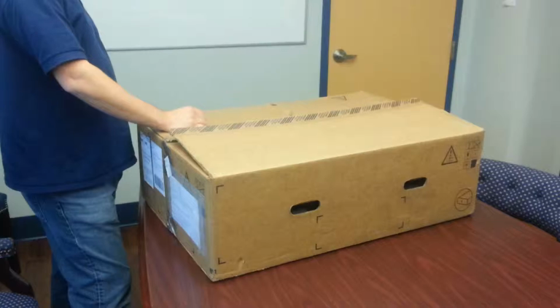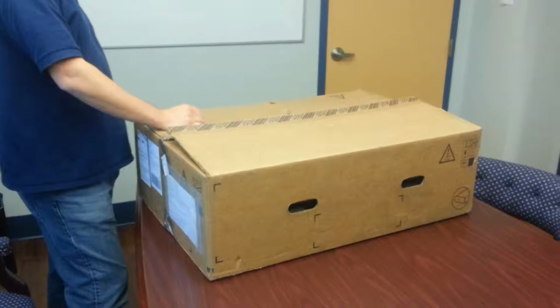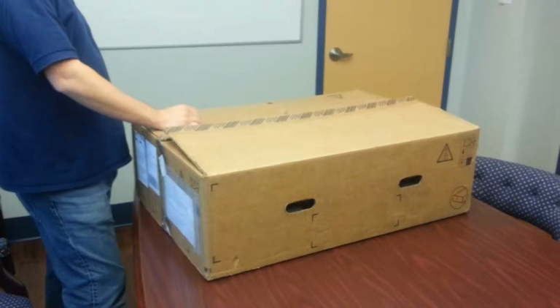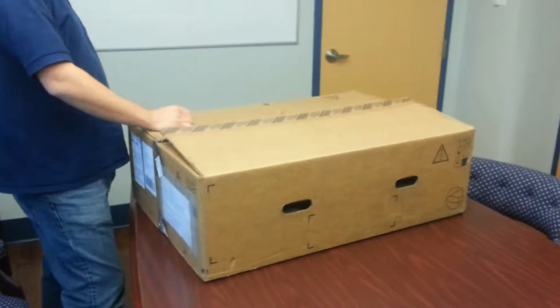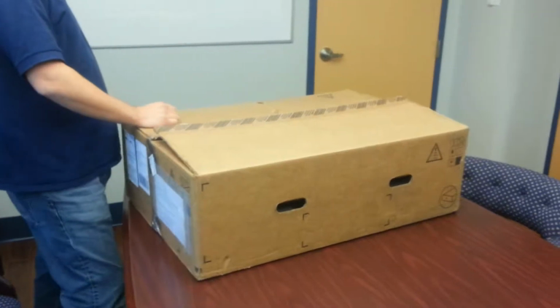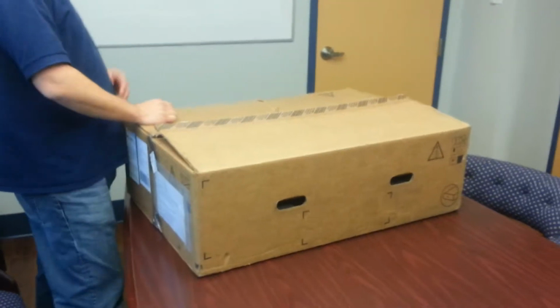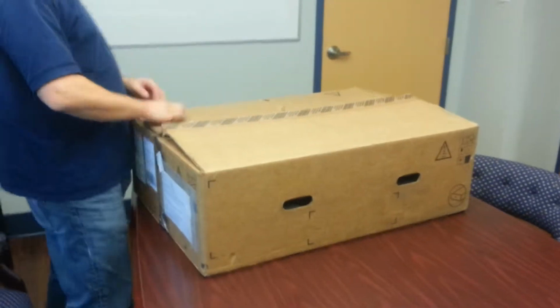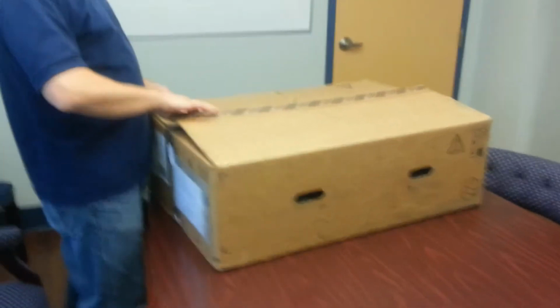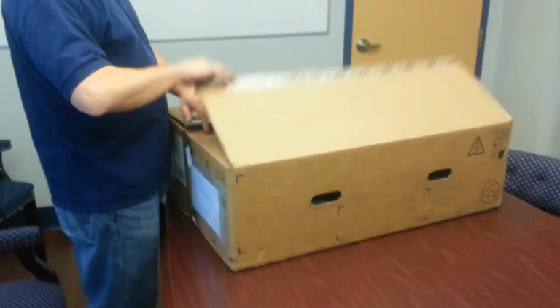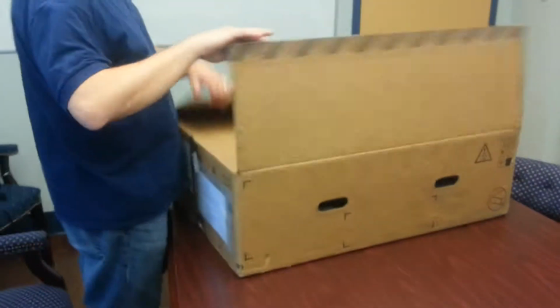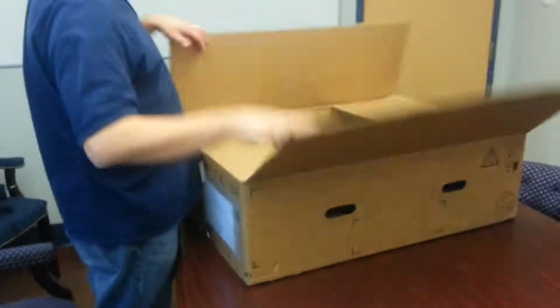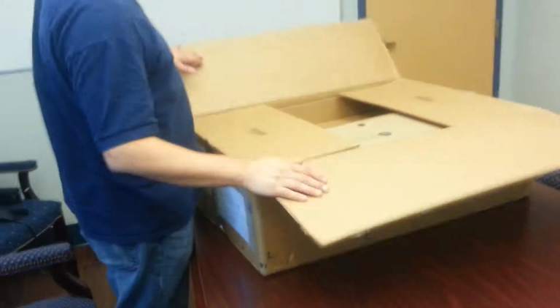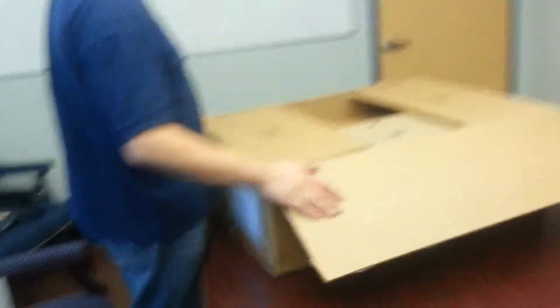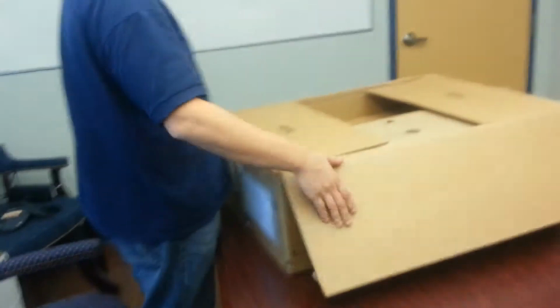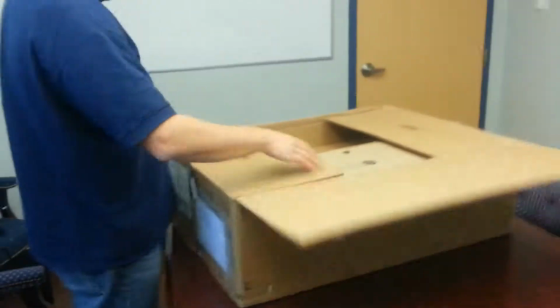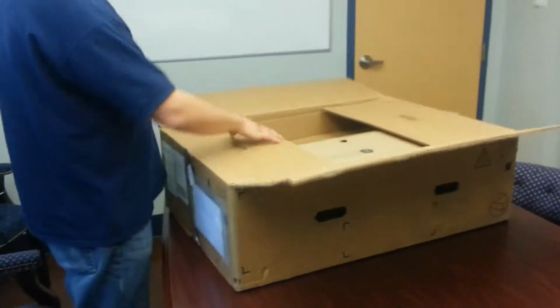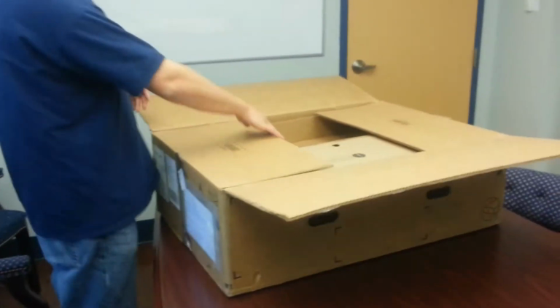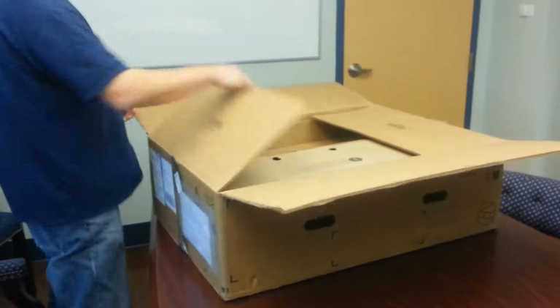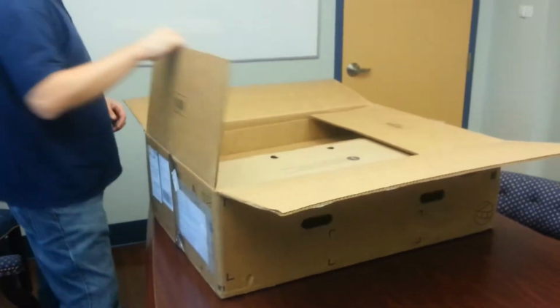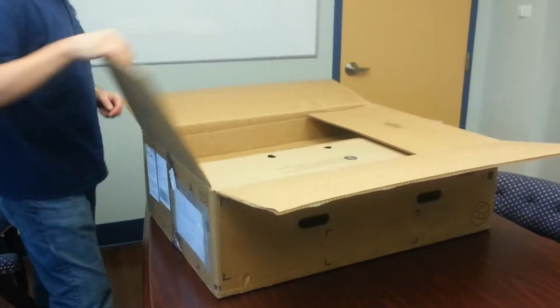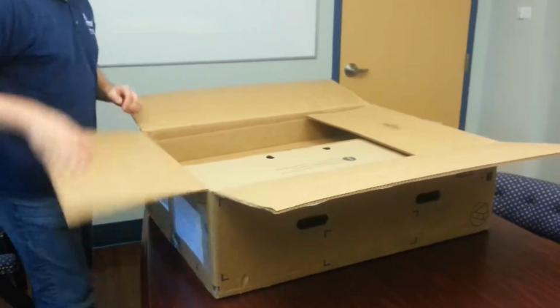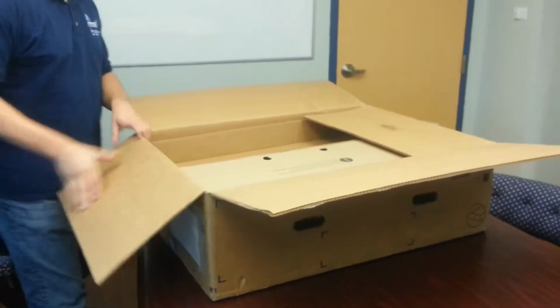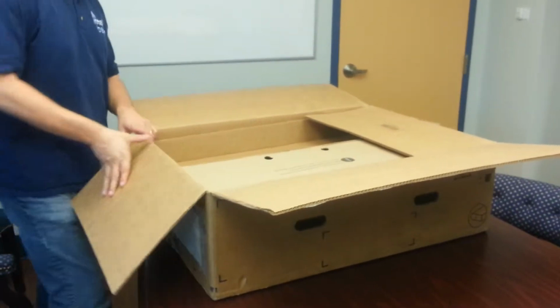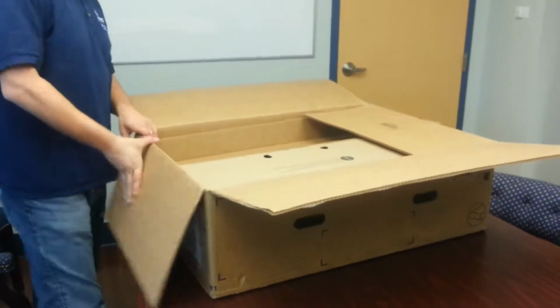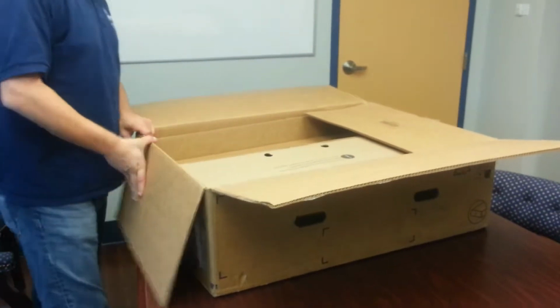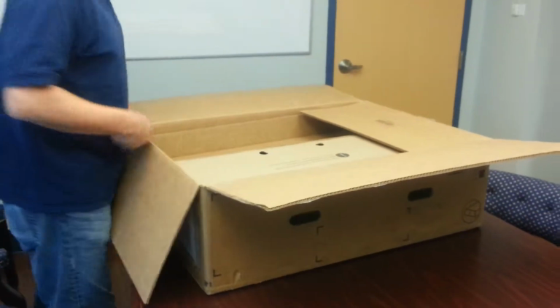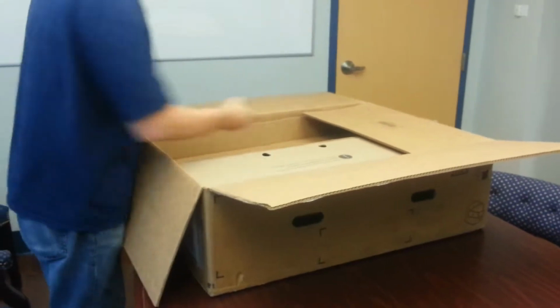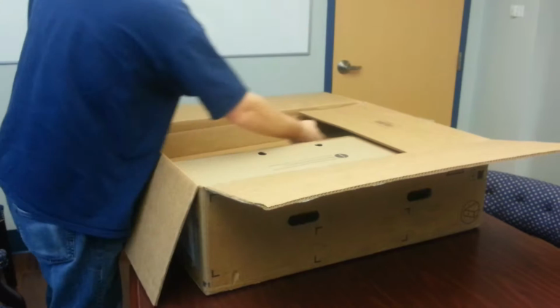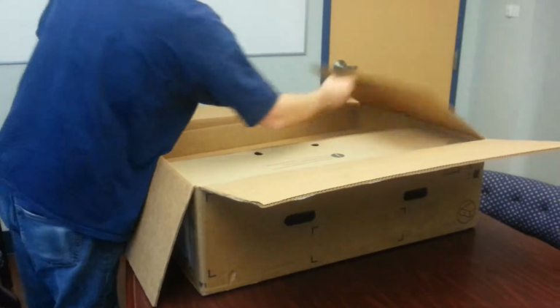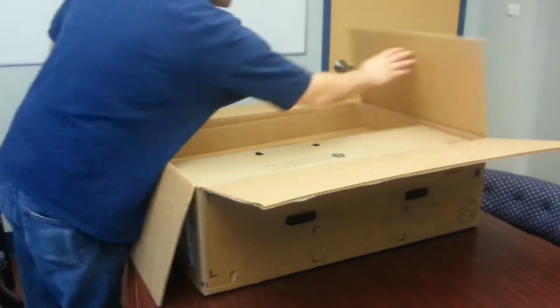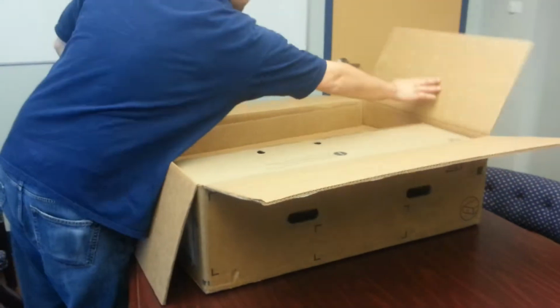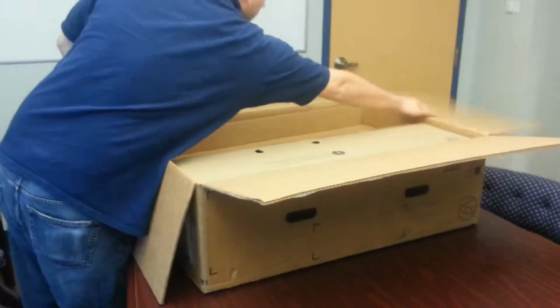This is the IntelliBeam unboxing of the Dell PowerEdge R520 server.